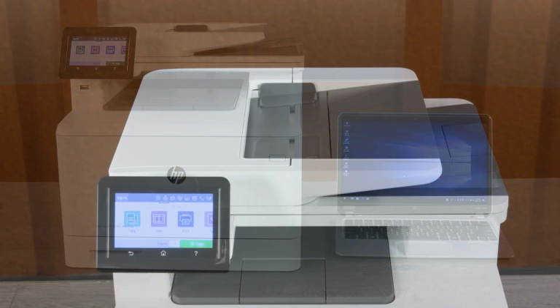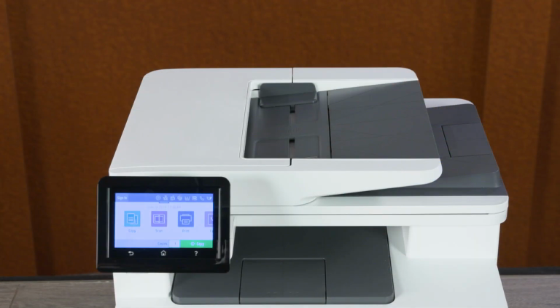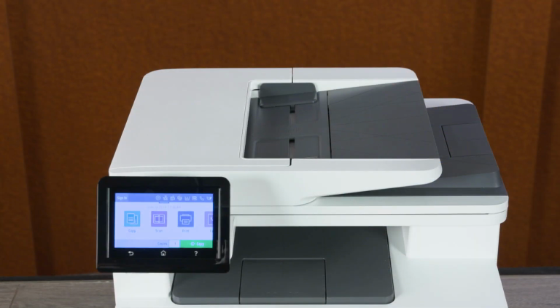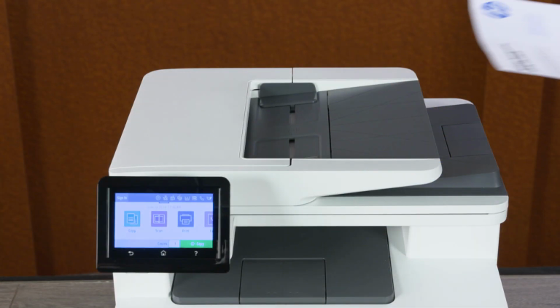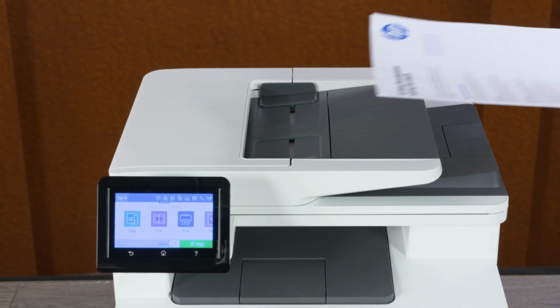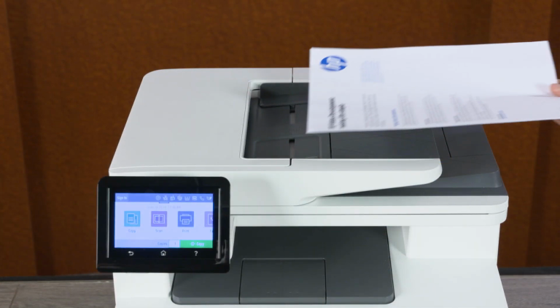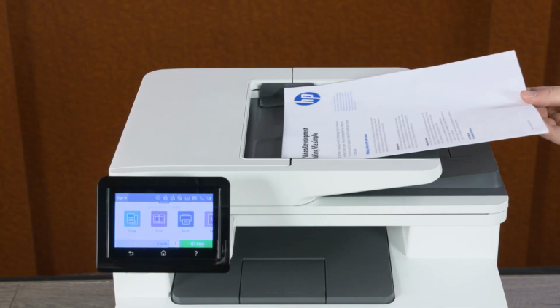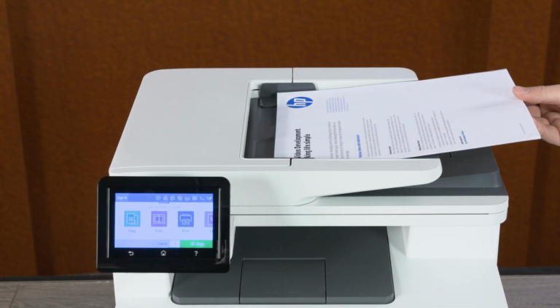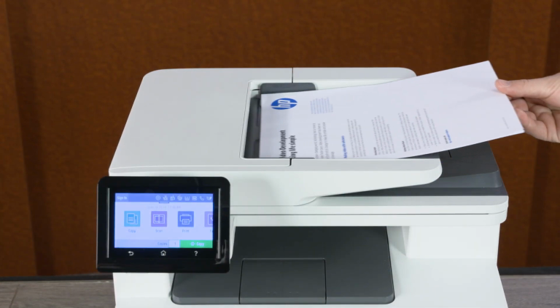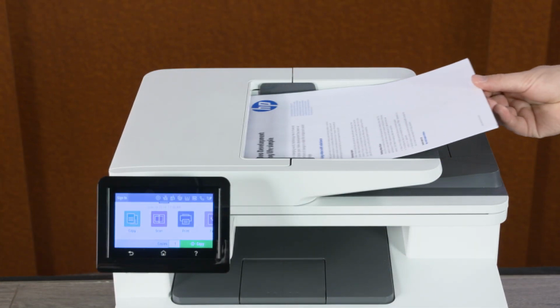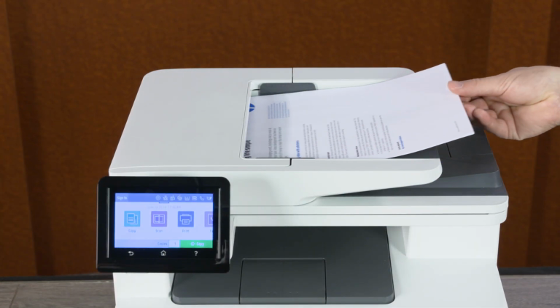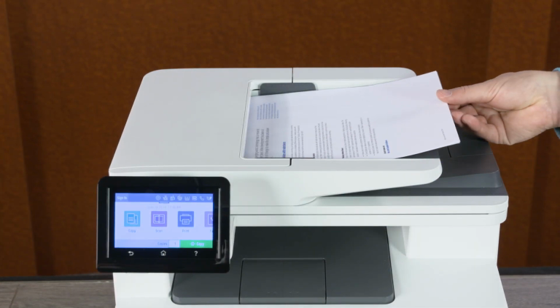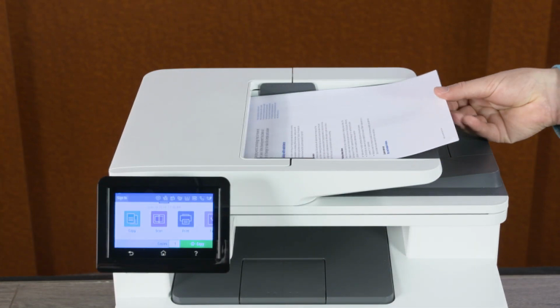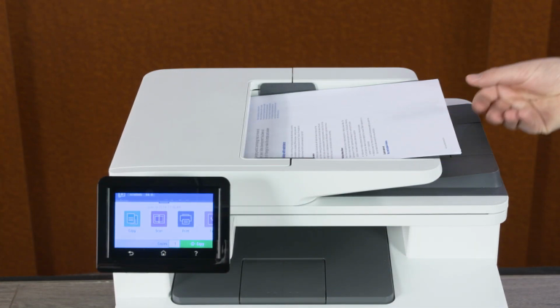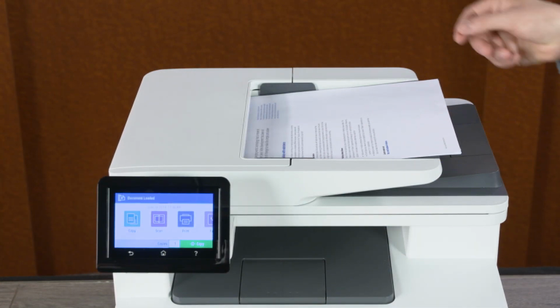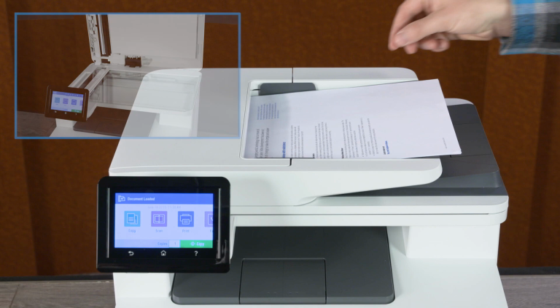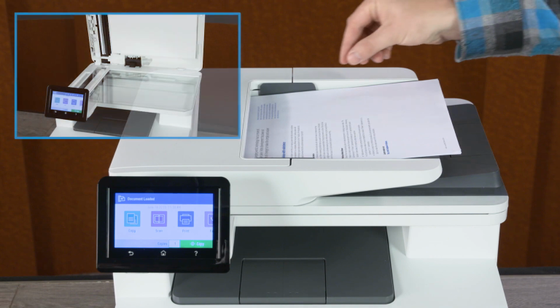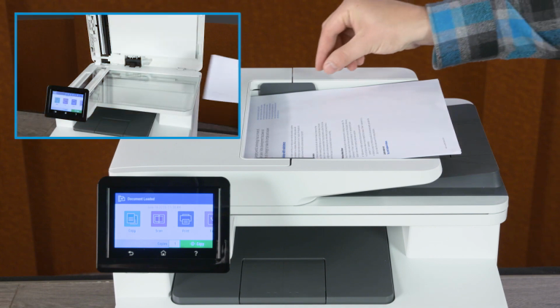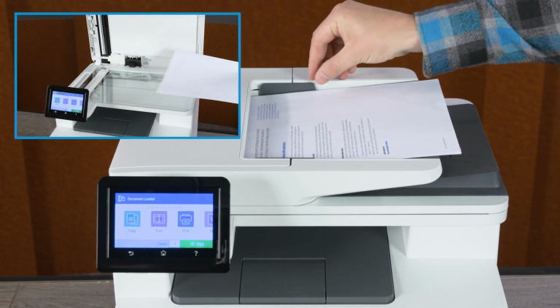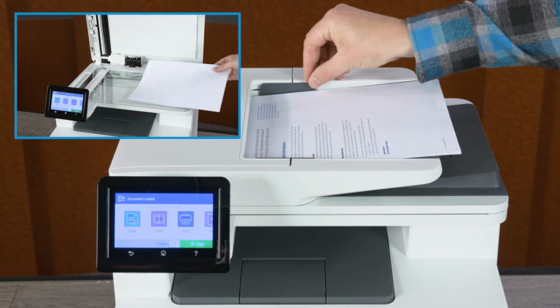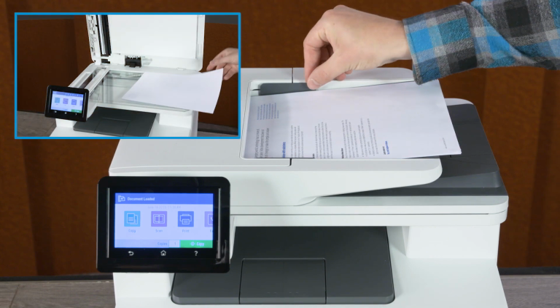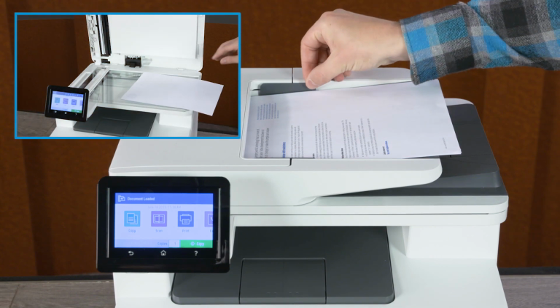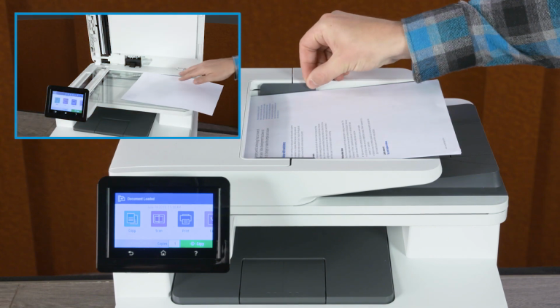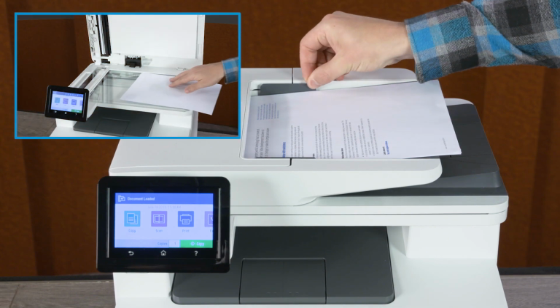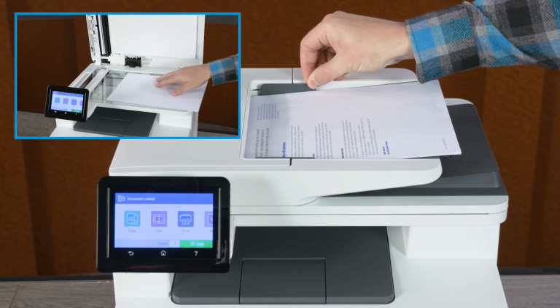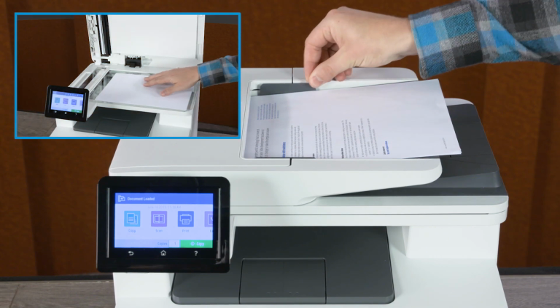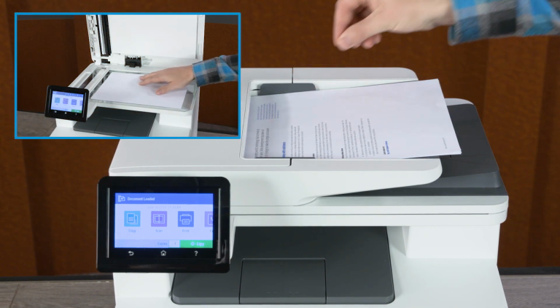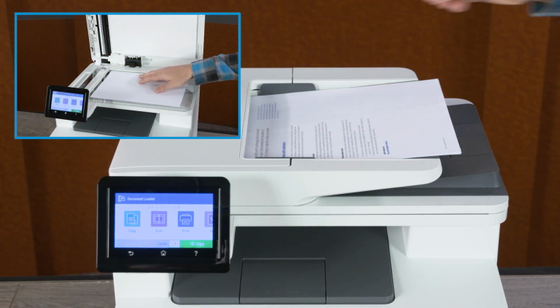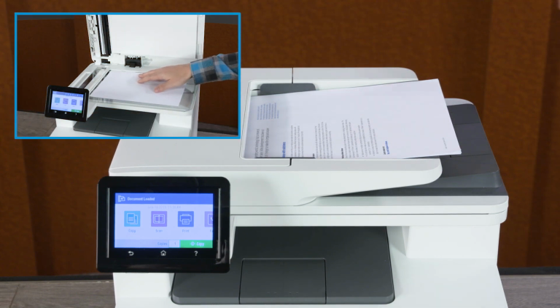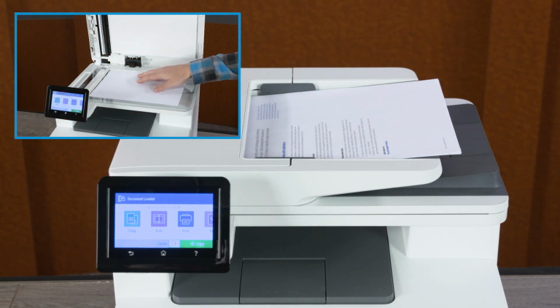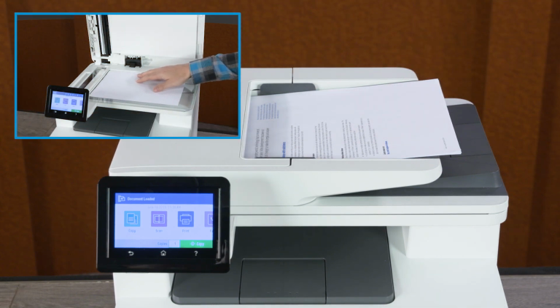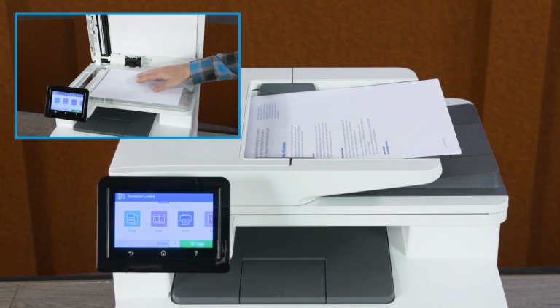Load the original document face up in the document feeder or face down on the scanner glass, using the guides for correct placement.